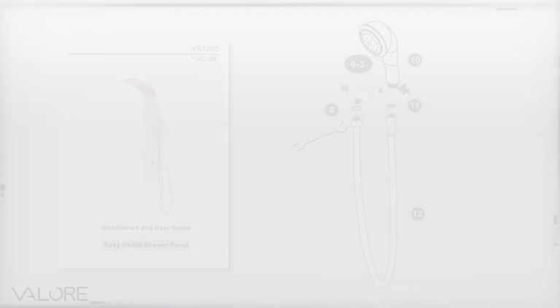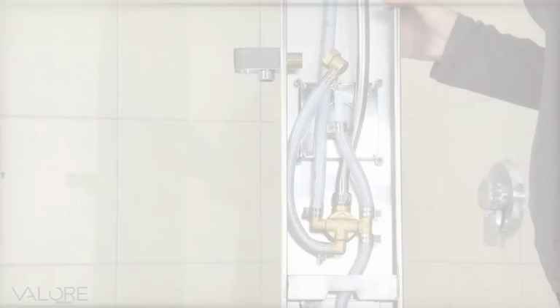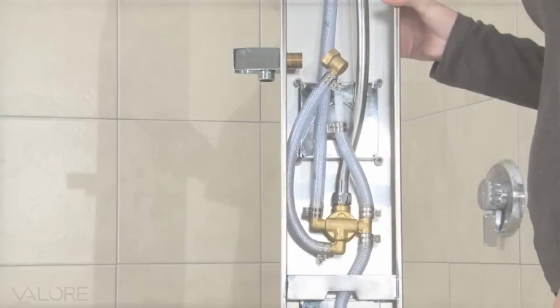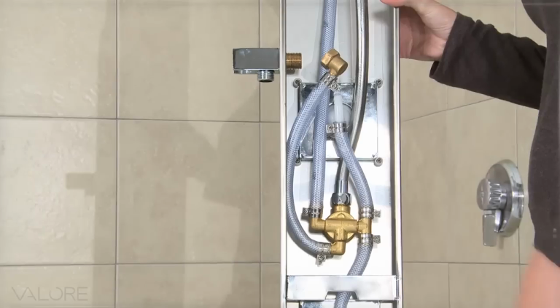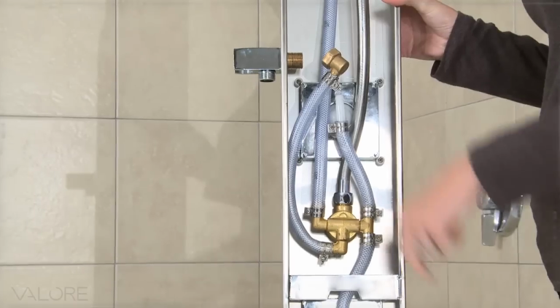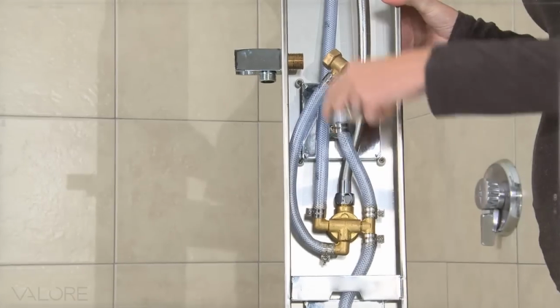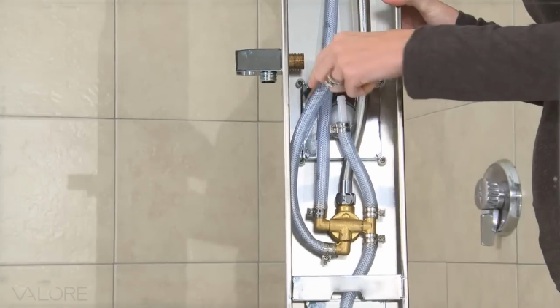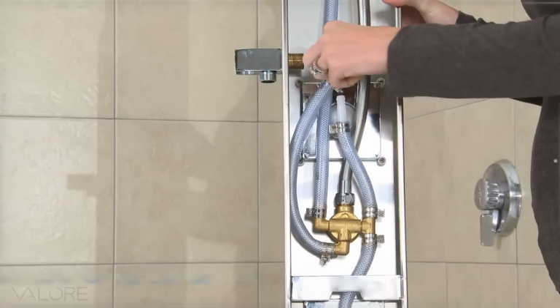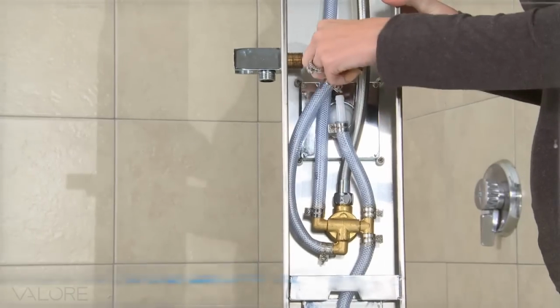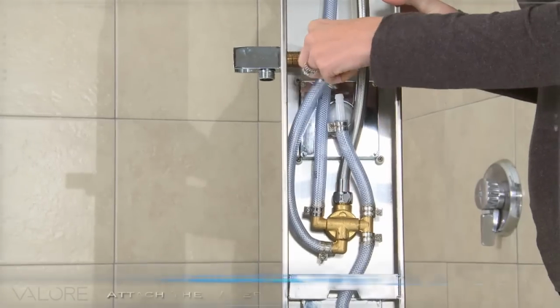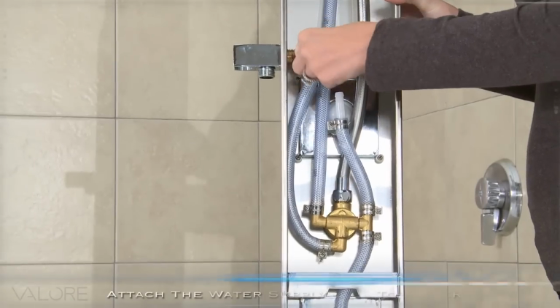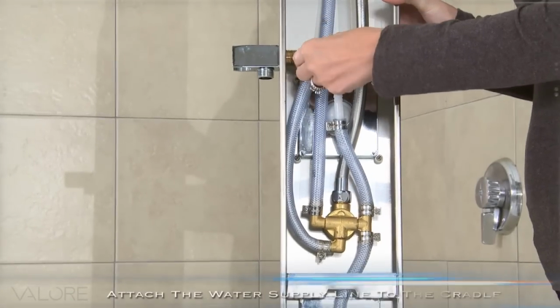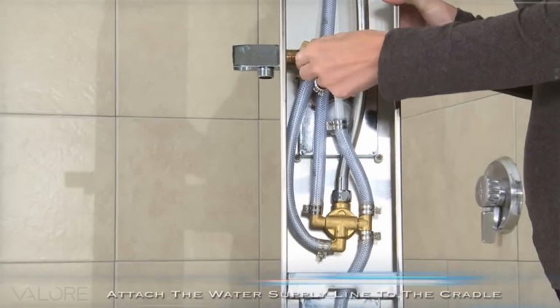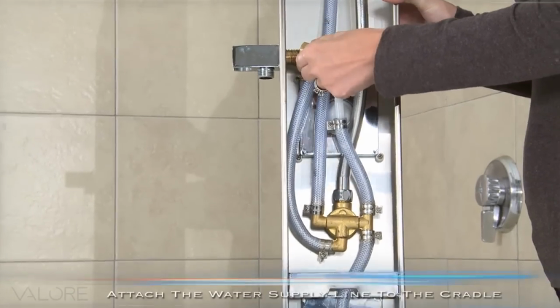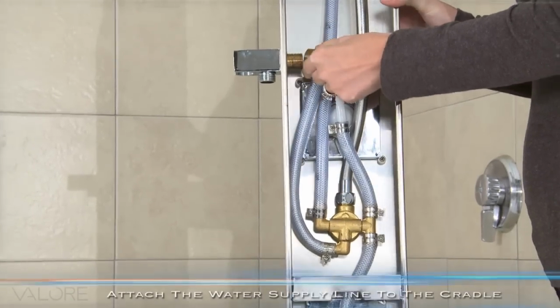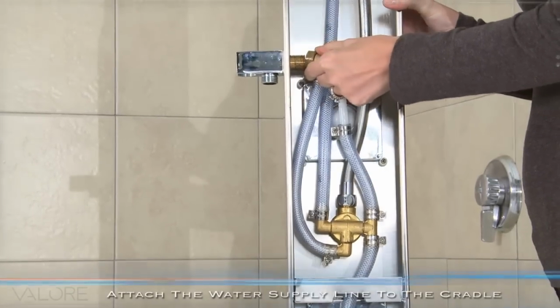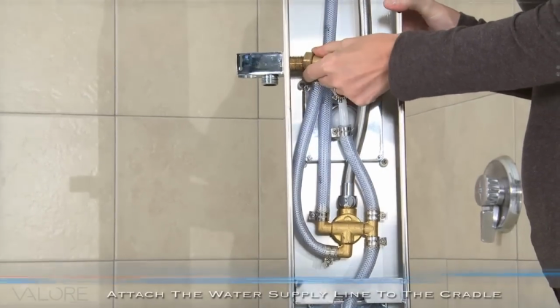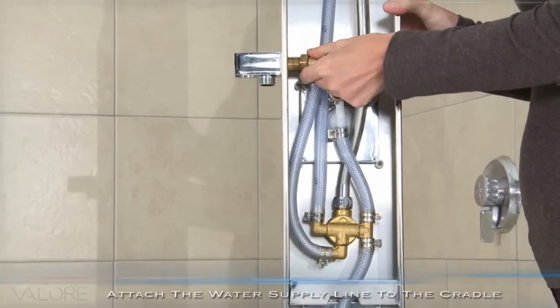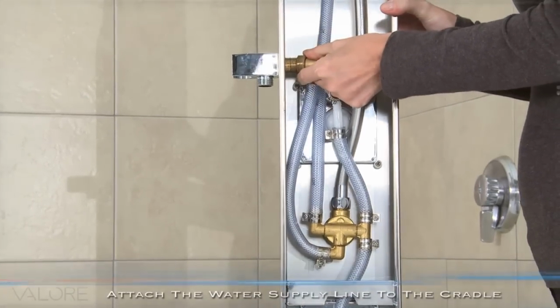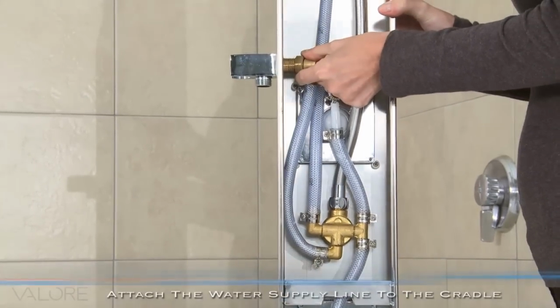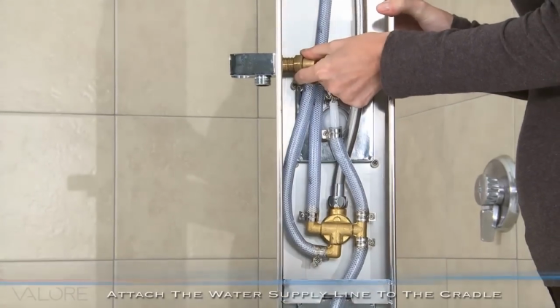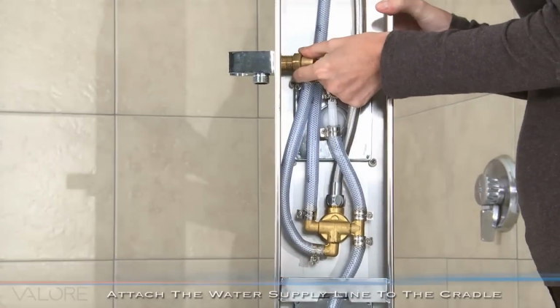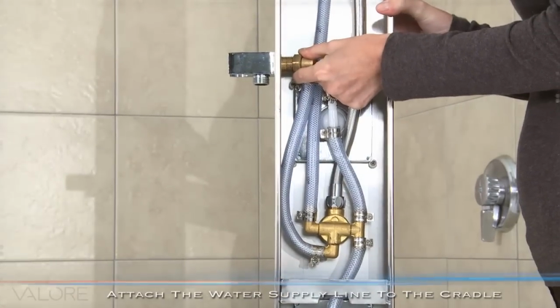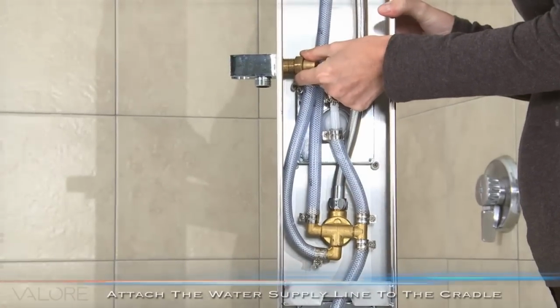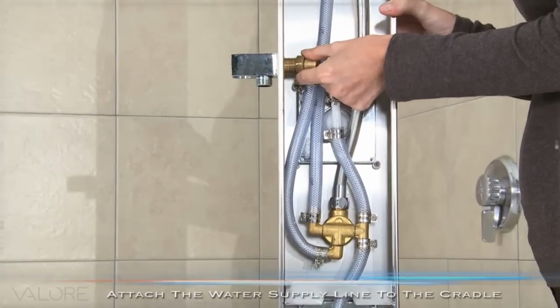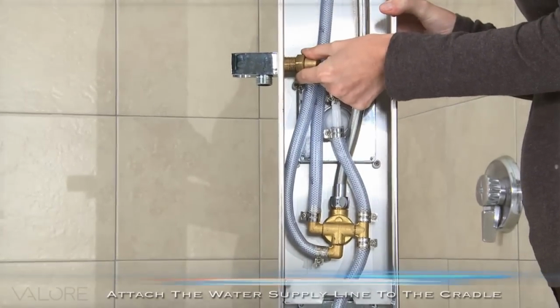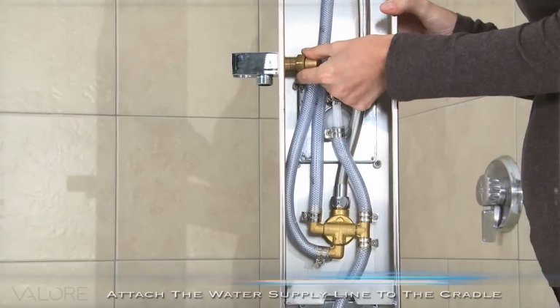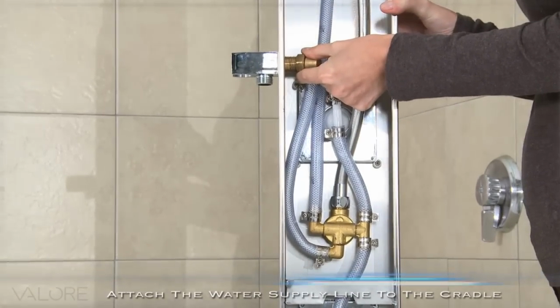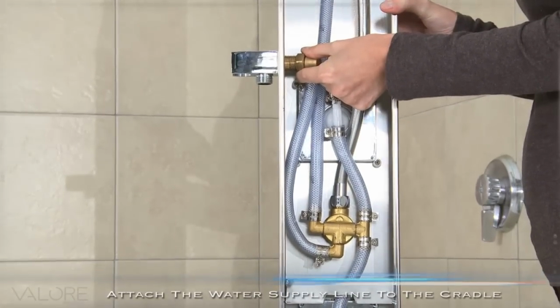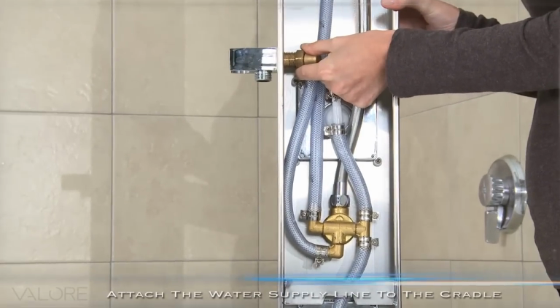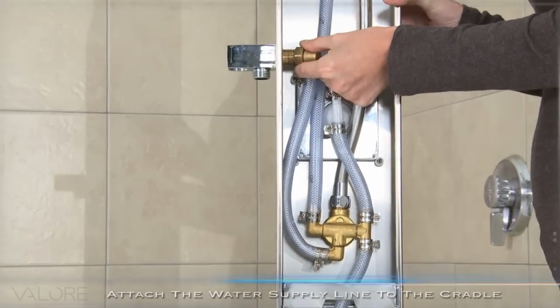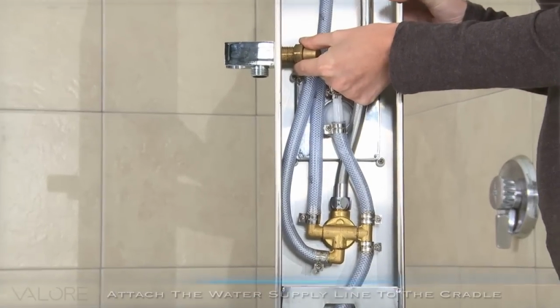On the back side of the Shower Panel, attach the water supply line to the hand shower cradle.